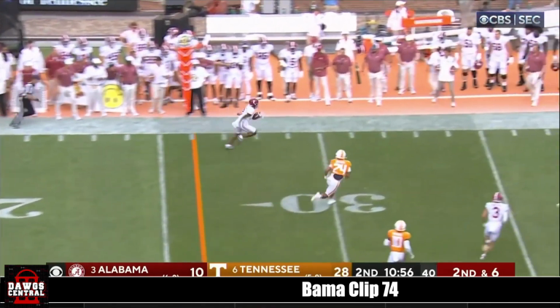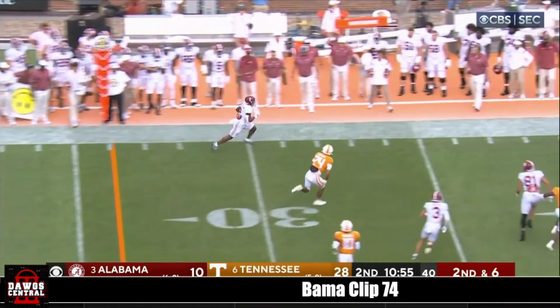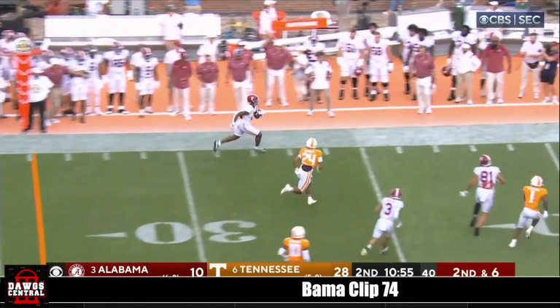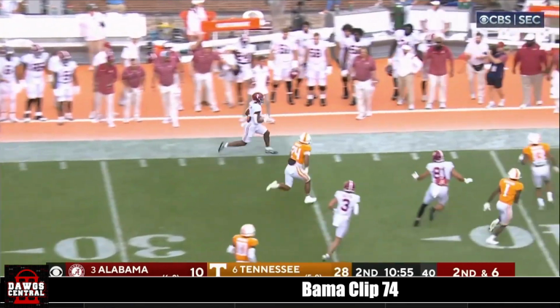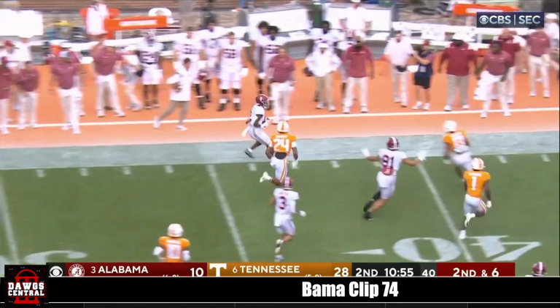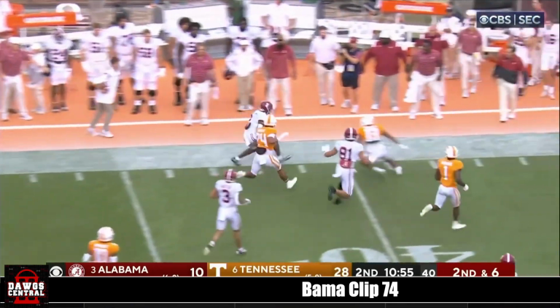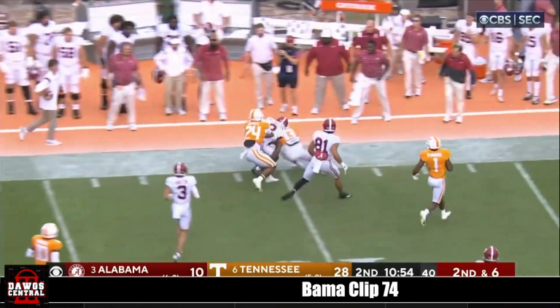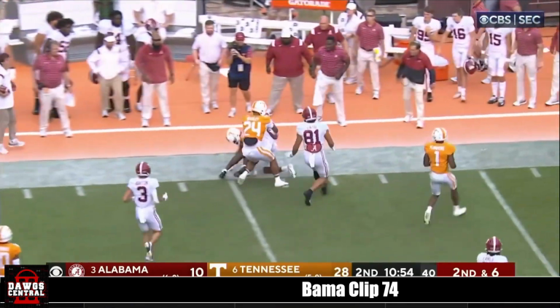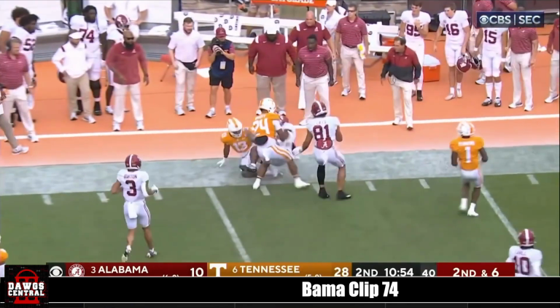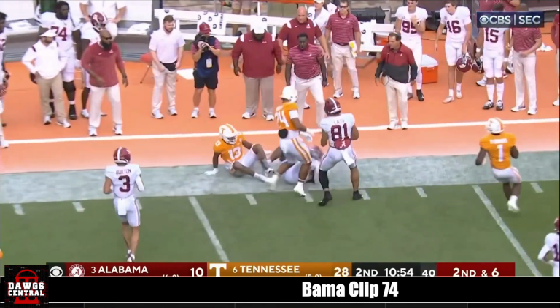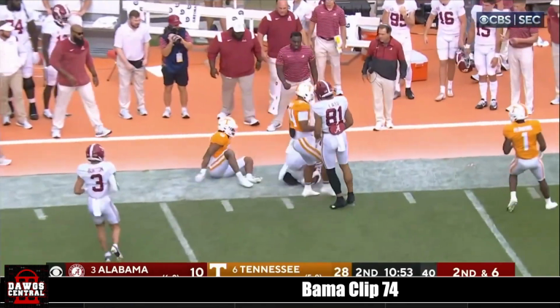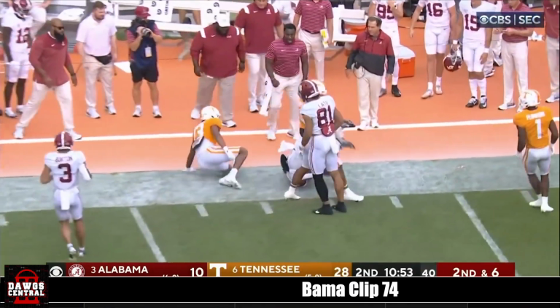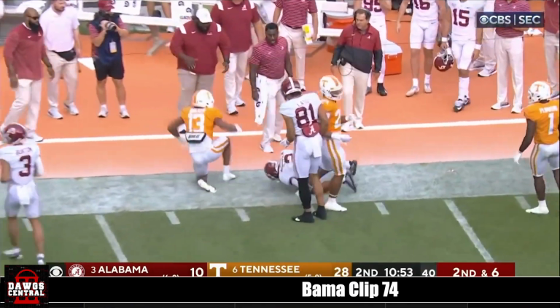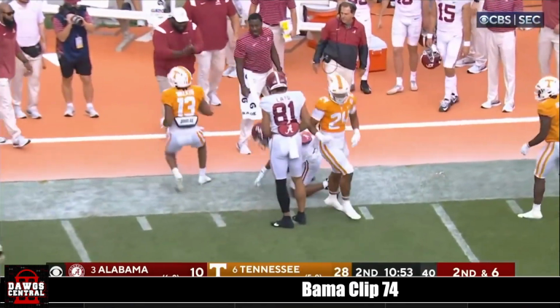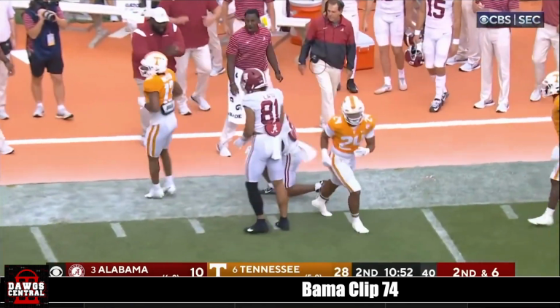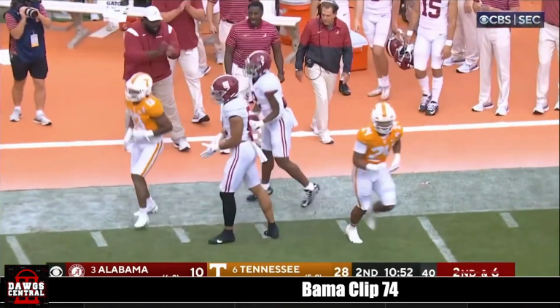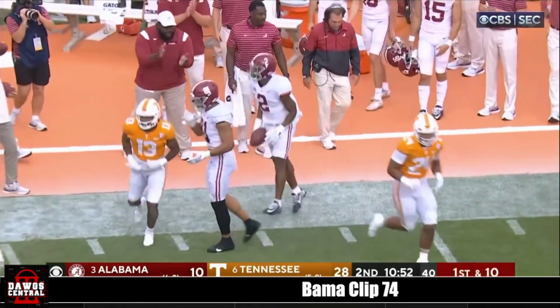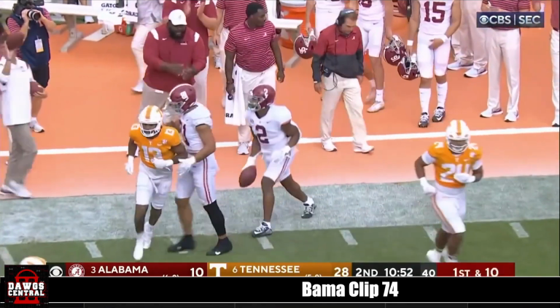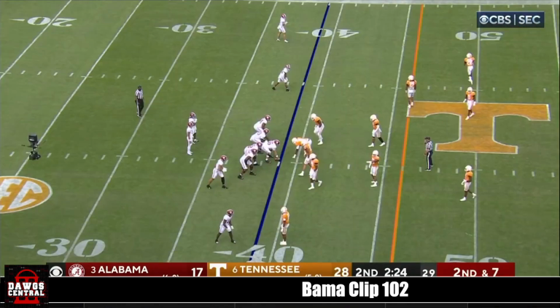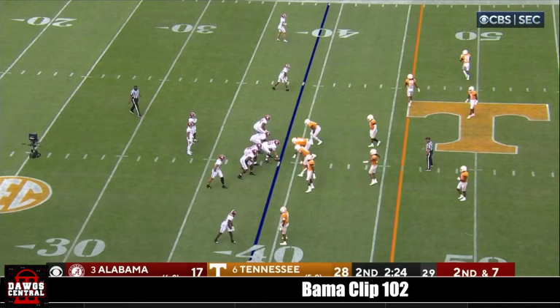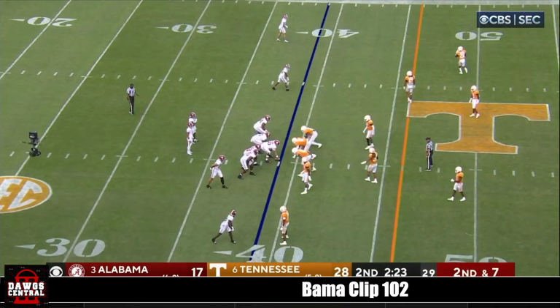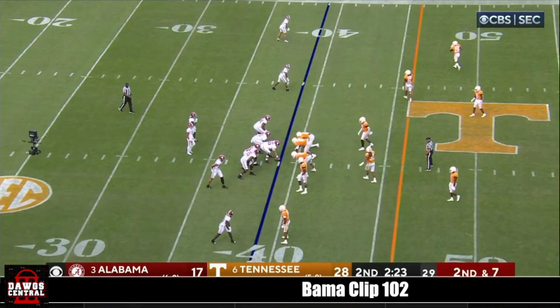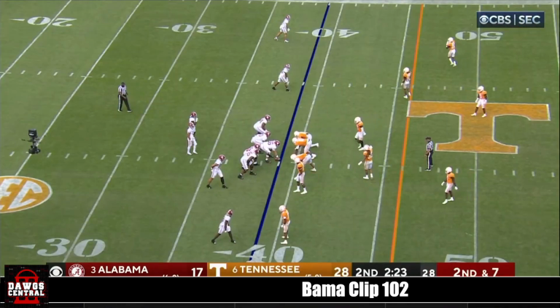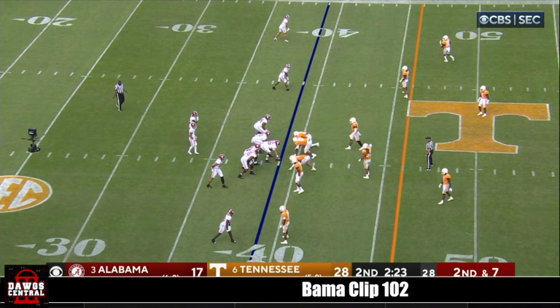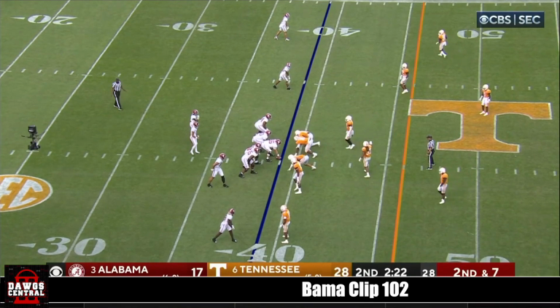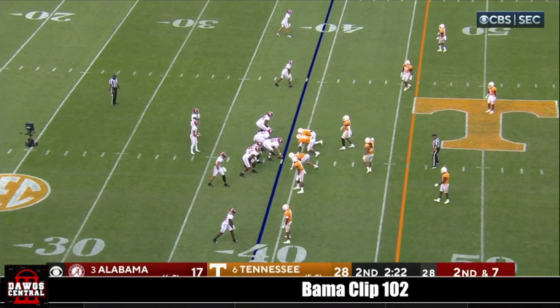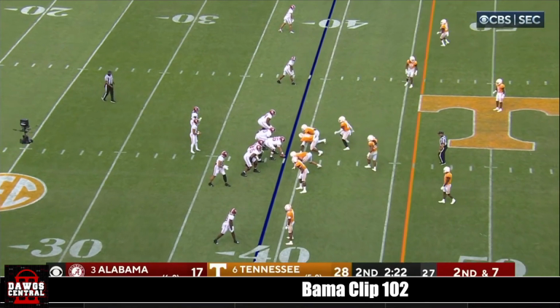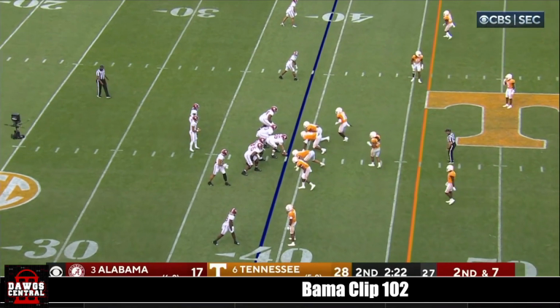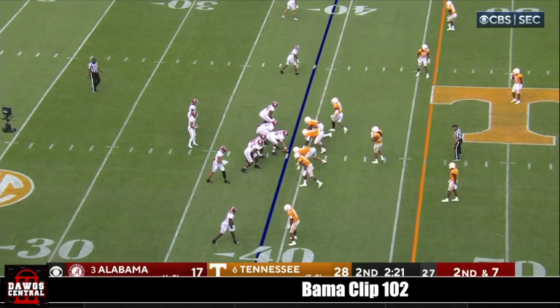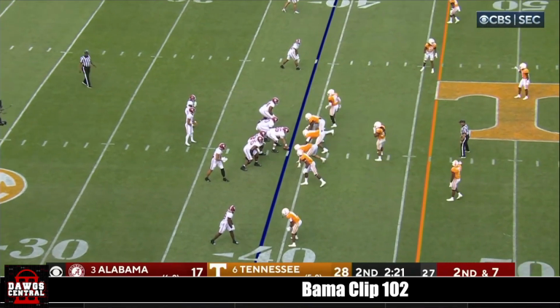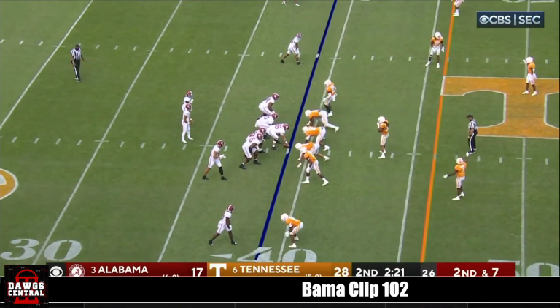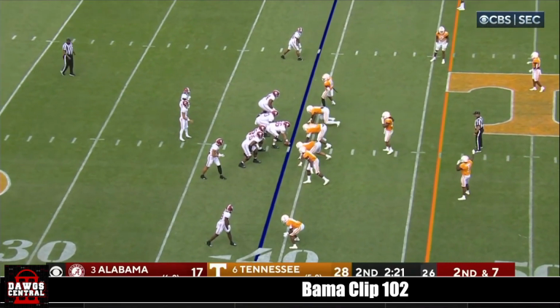Chase McClellan — that's a good gain for Alabama all the way out of the drive starter, though. Getting out three, four, five yards — get you going.